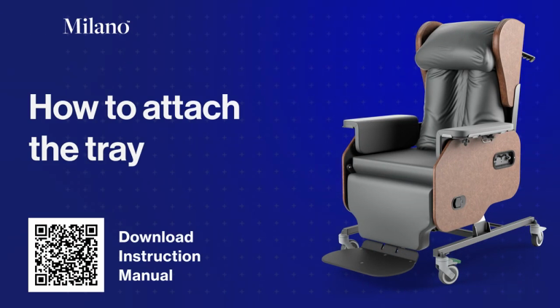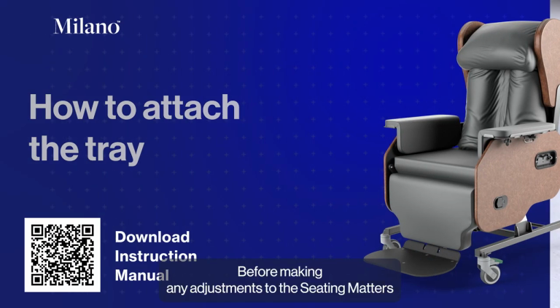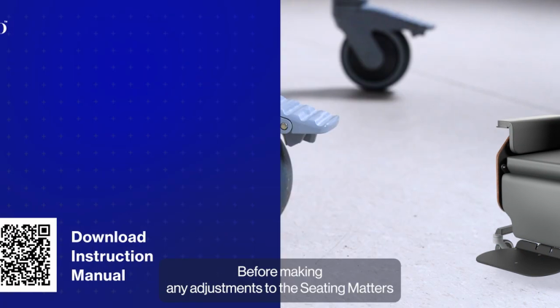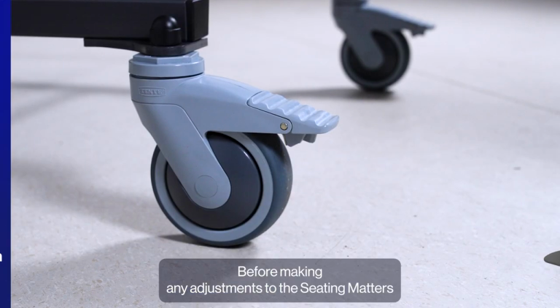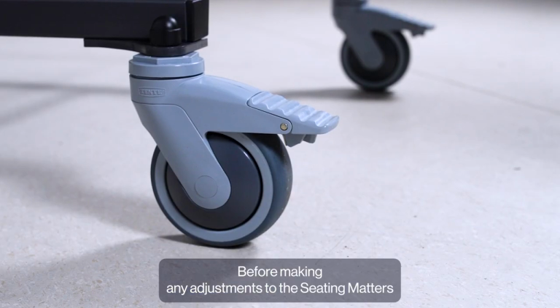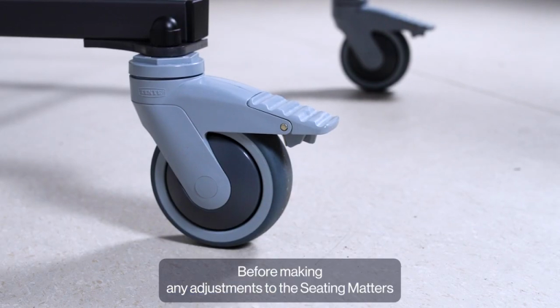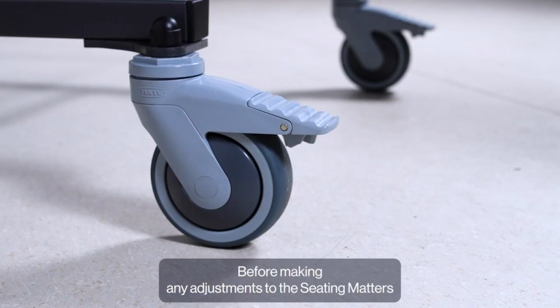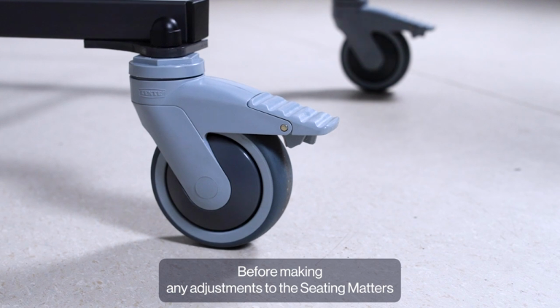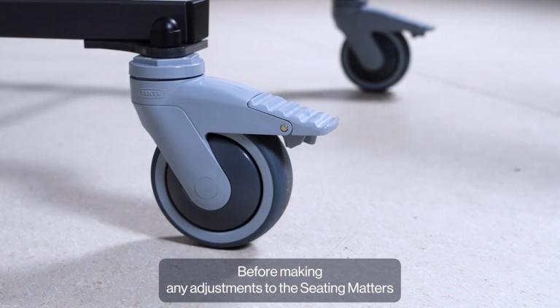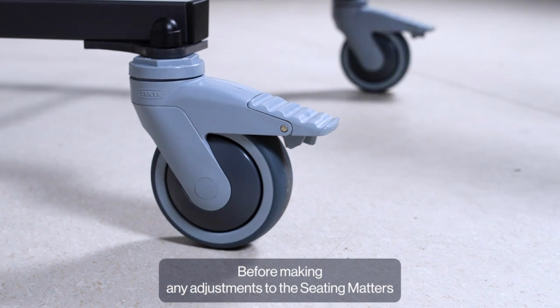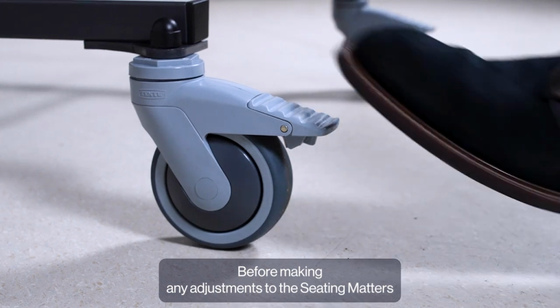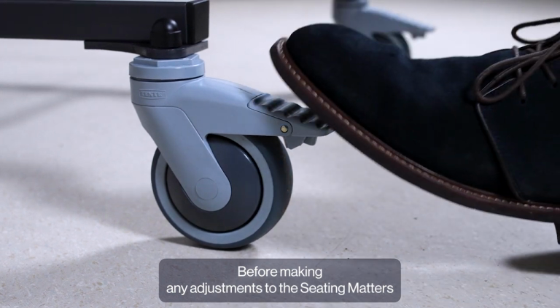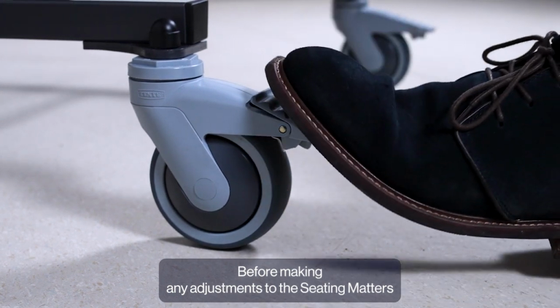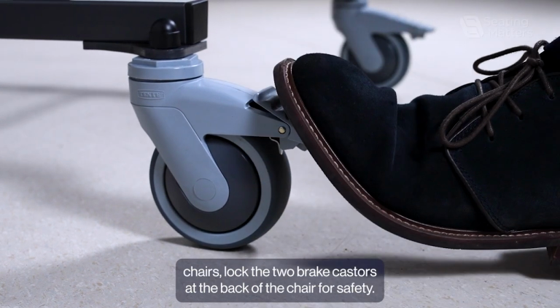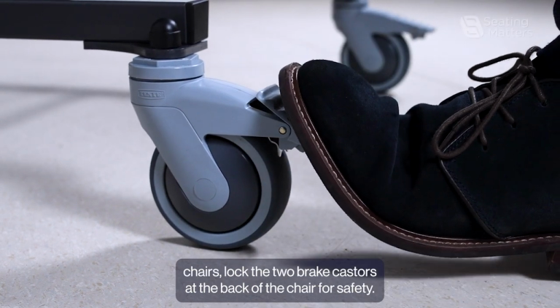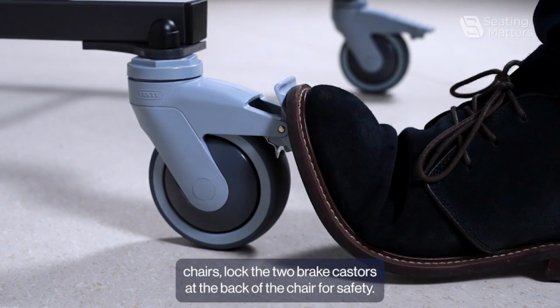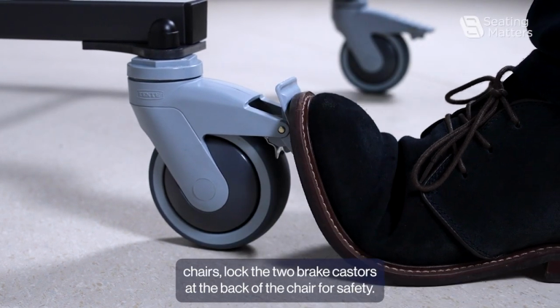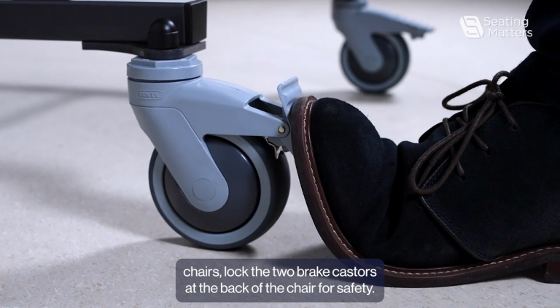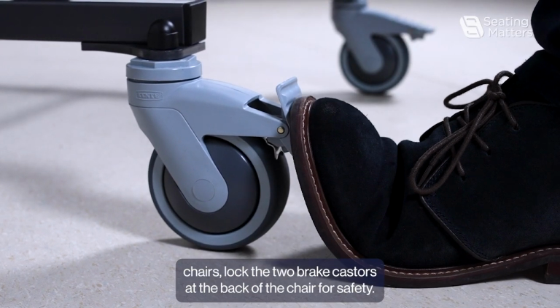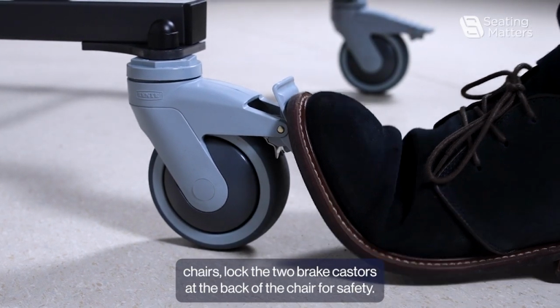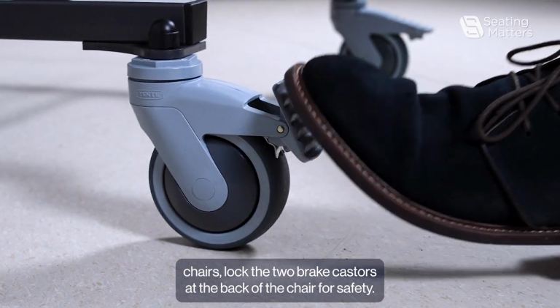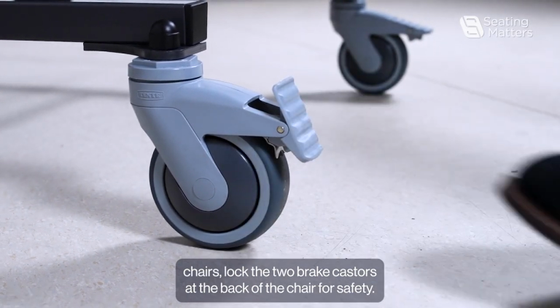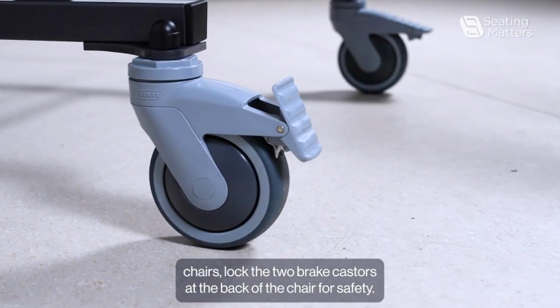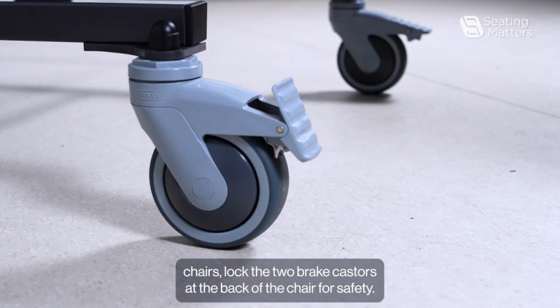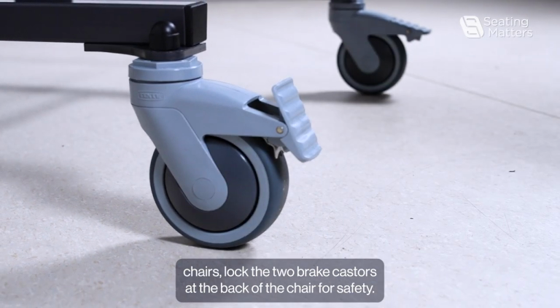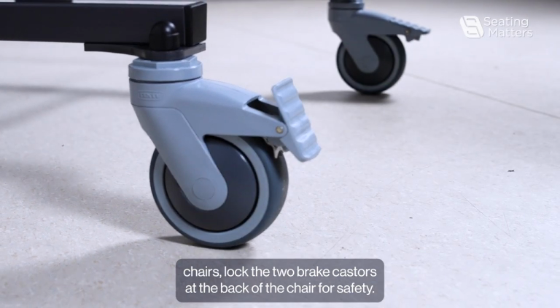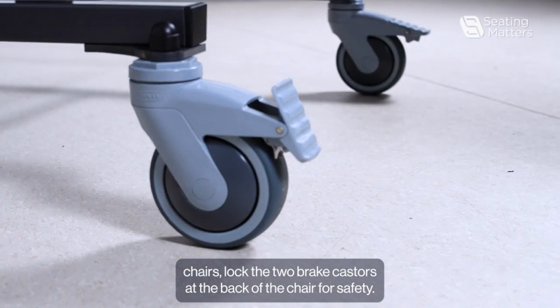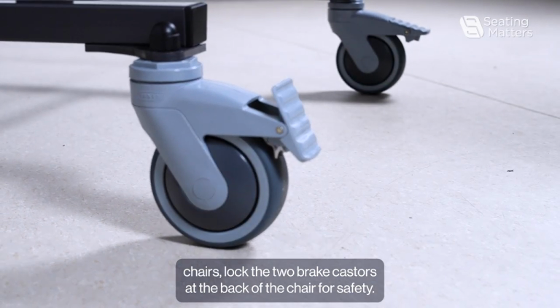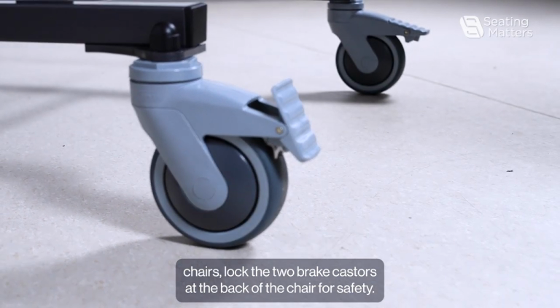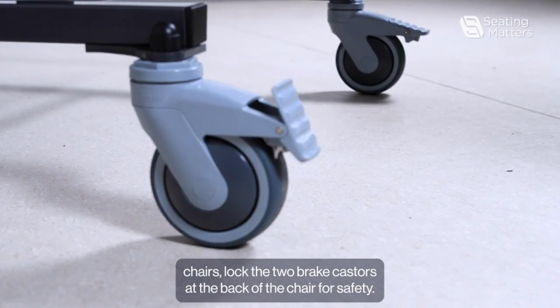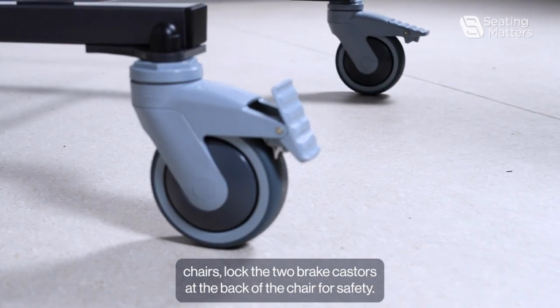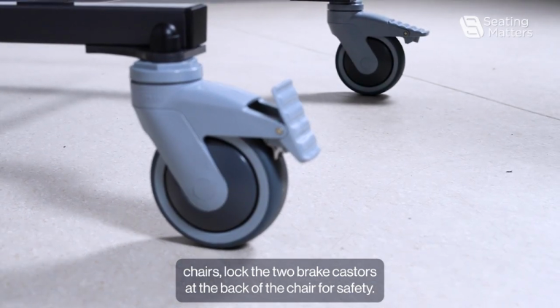Before making any adjustments to the Seating Matters chairs, lock the two brake casters at the back of the chair for safety.